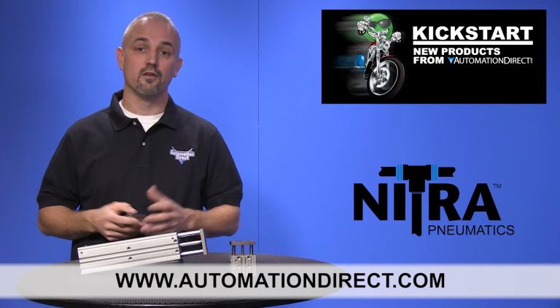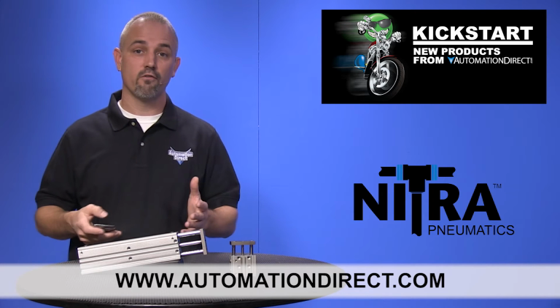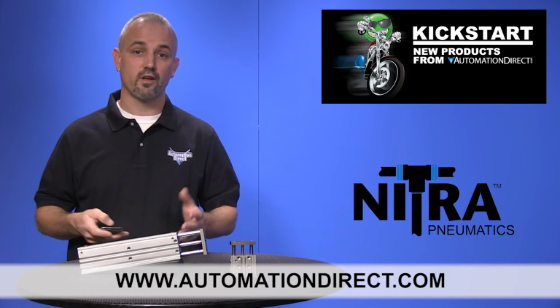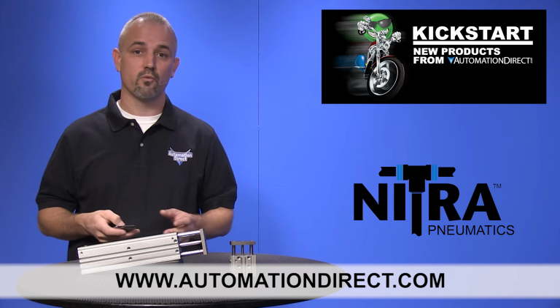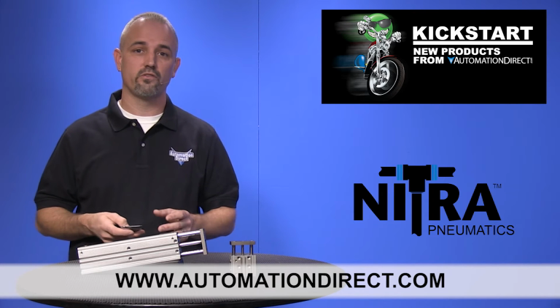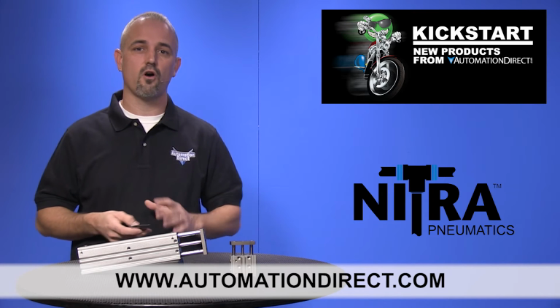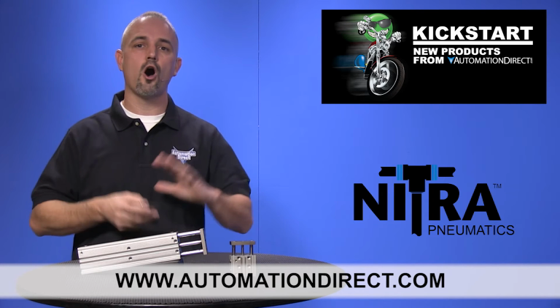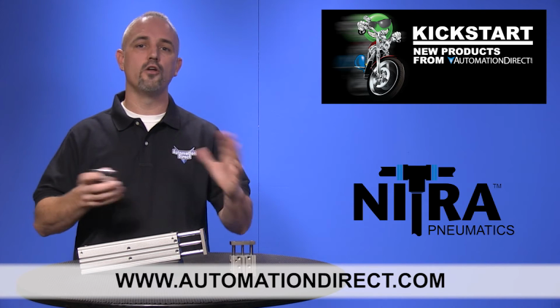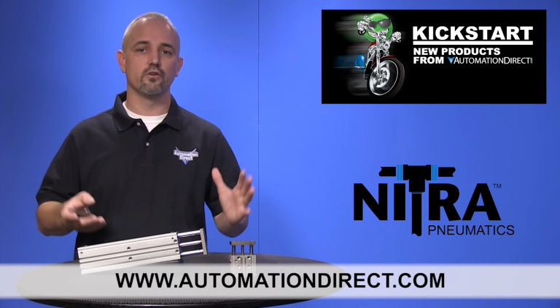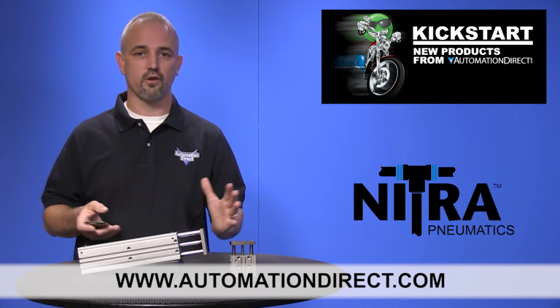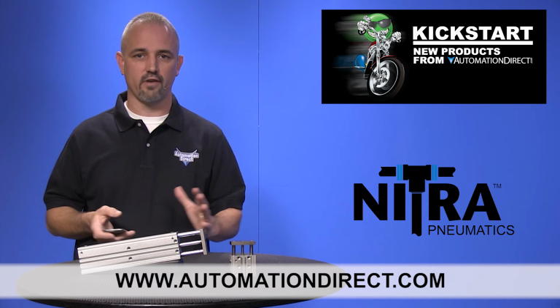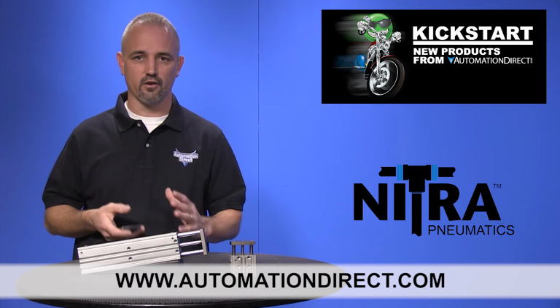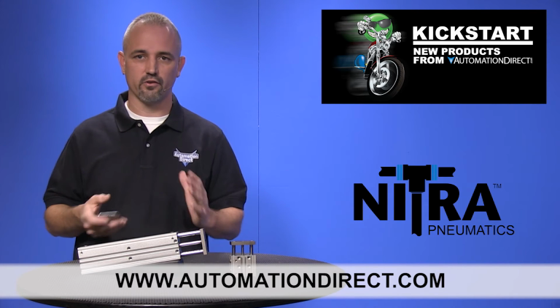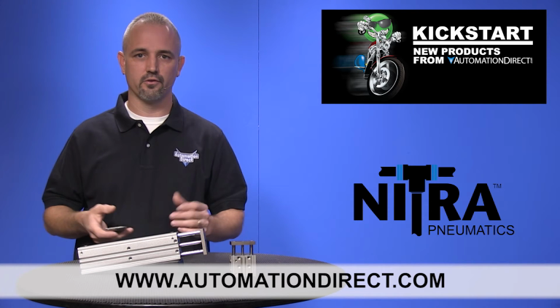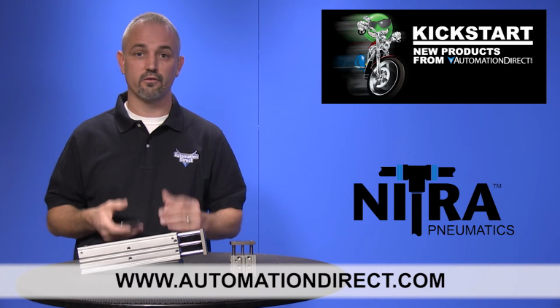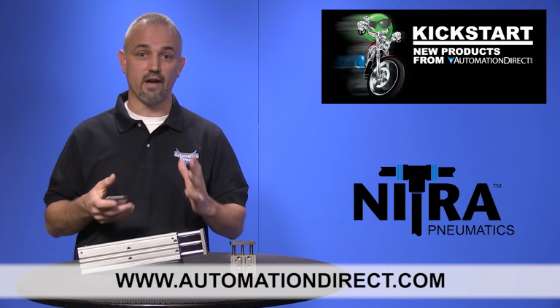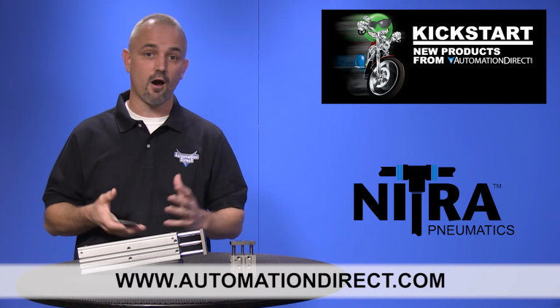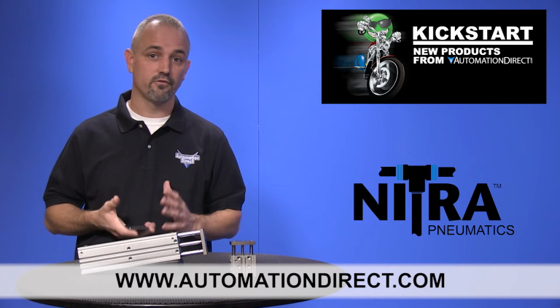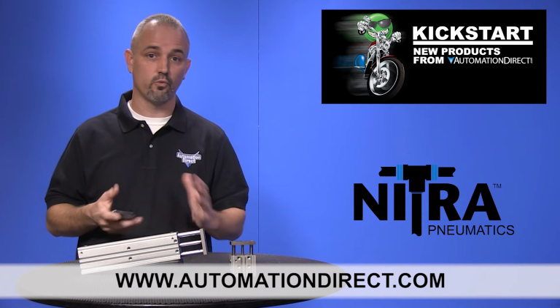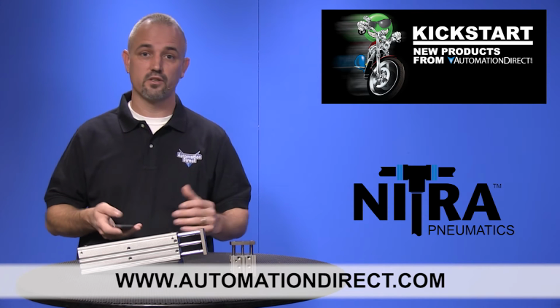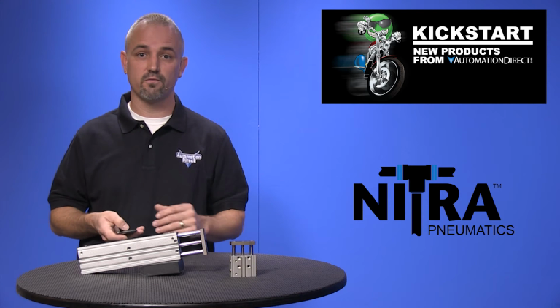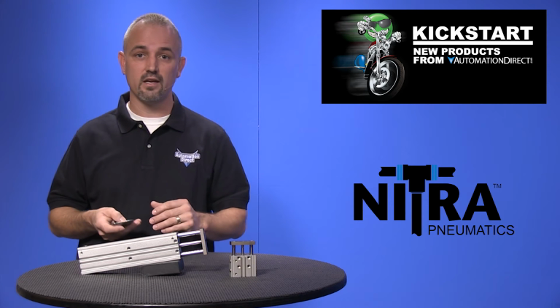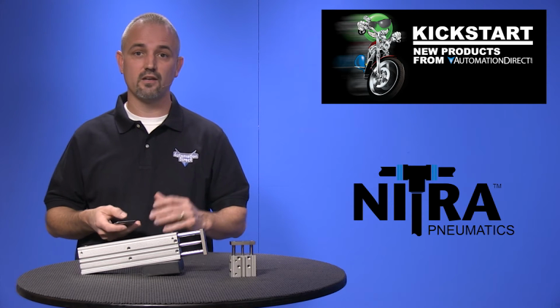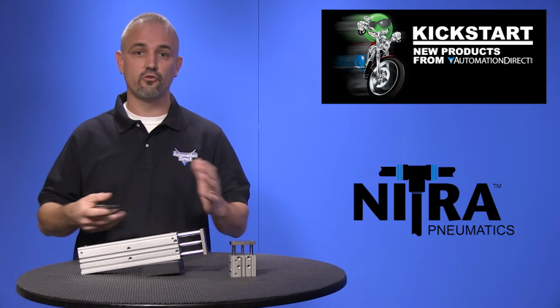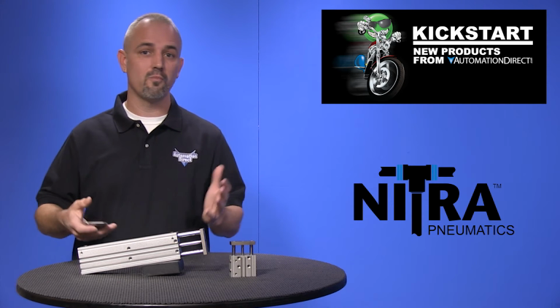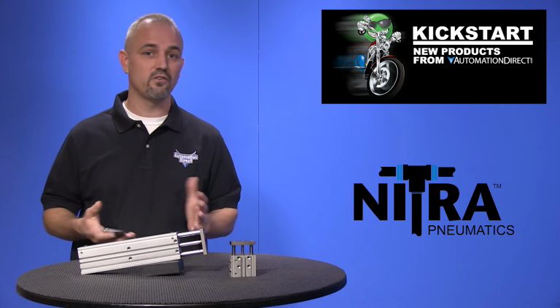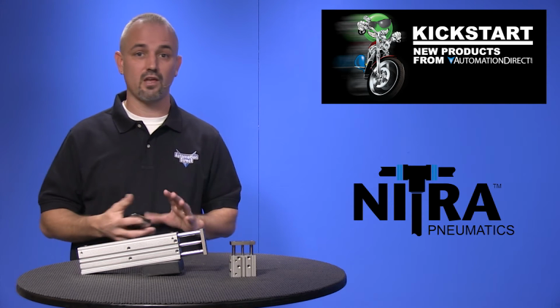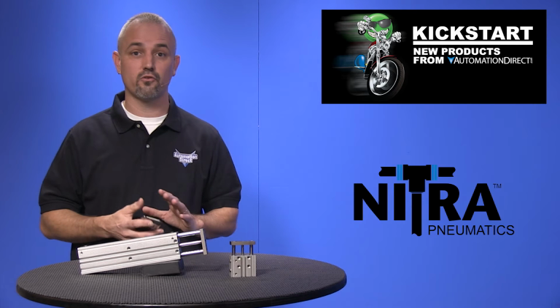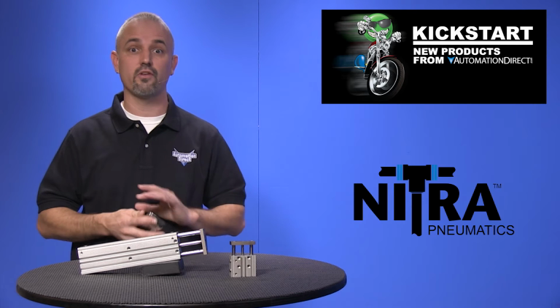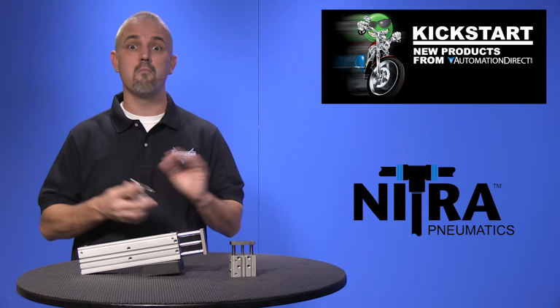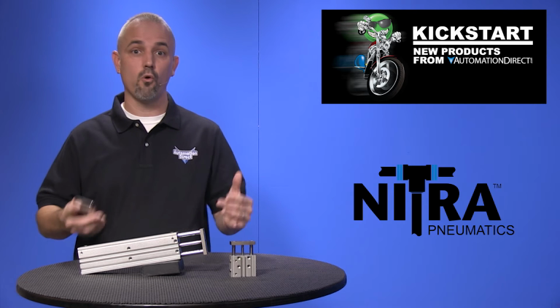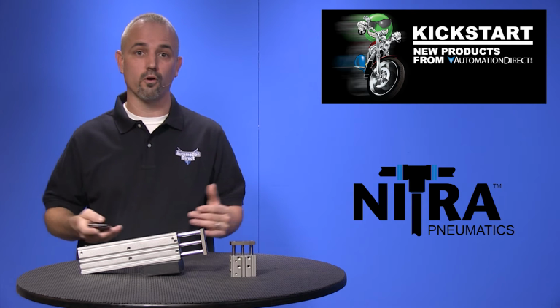Don't forget we sell hundreds of air cylinders, valves, switches, fittings, tubing, sensors, and more.